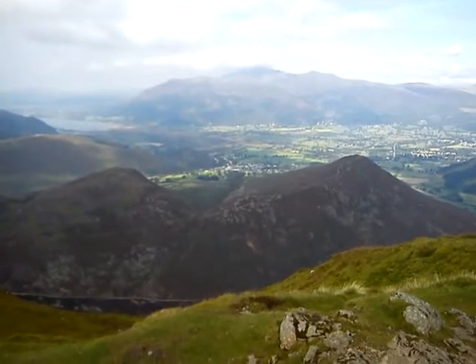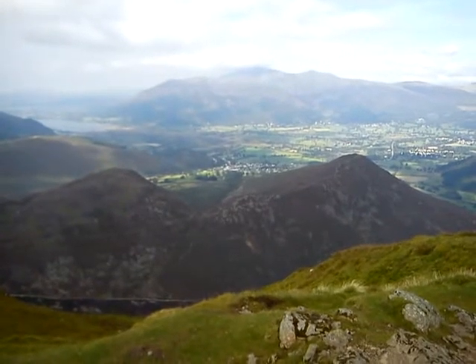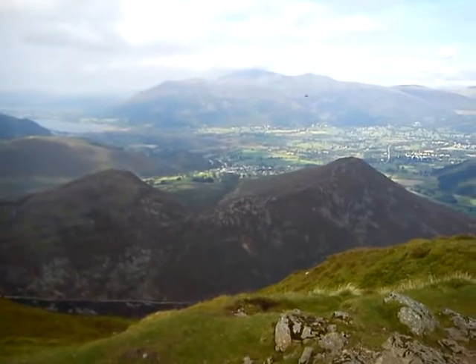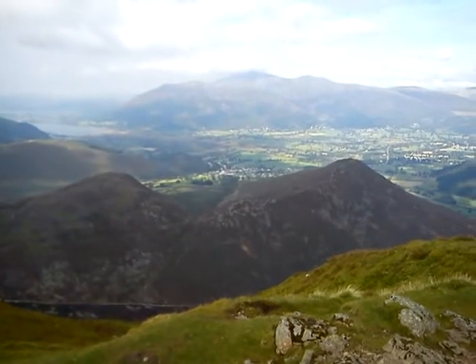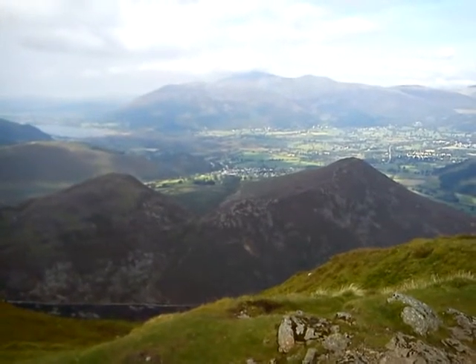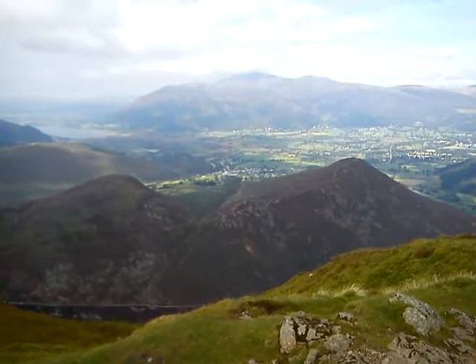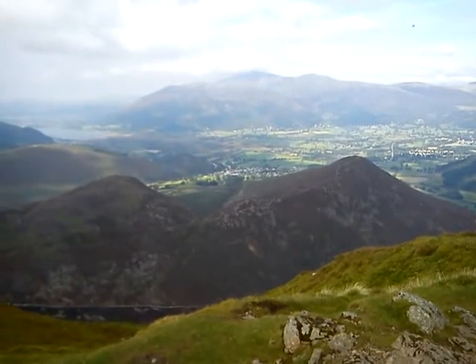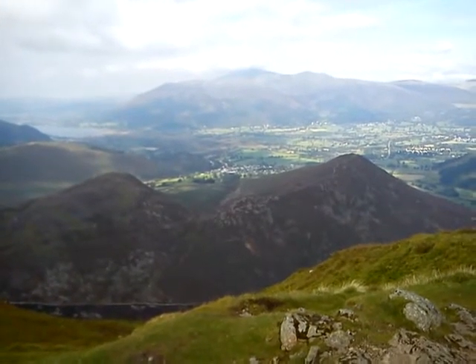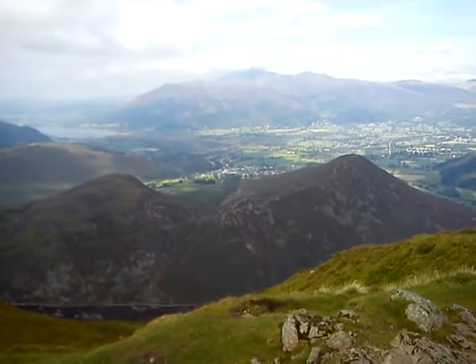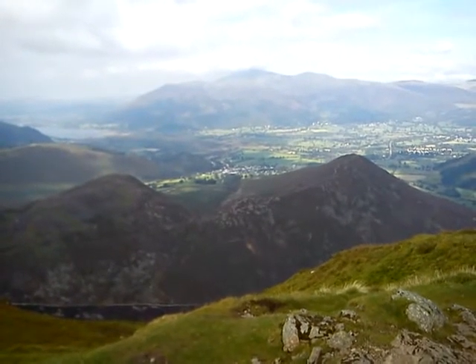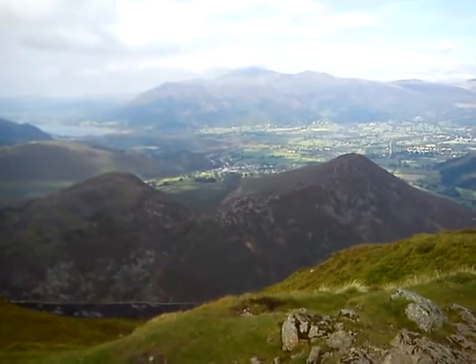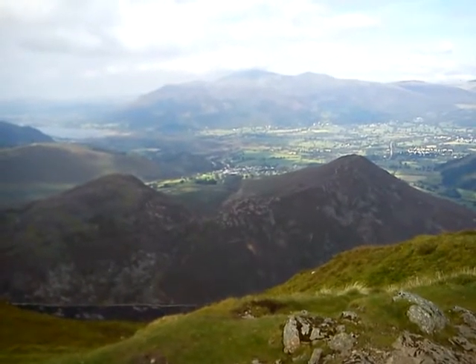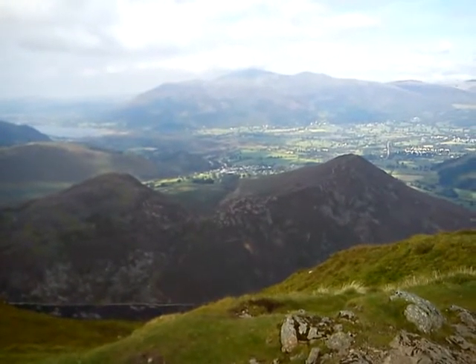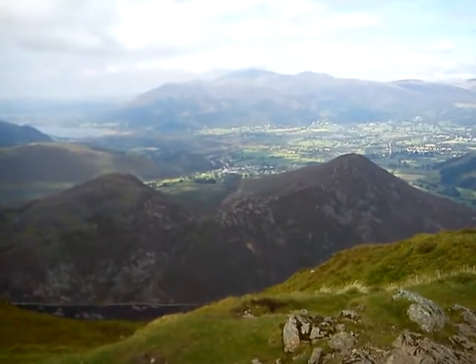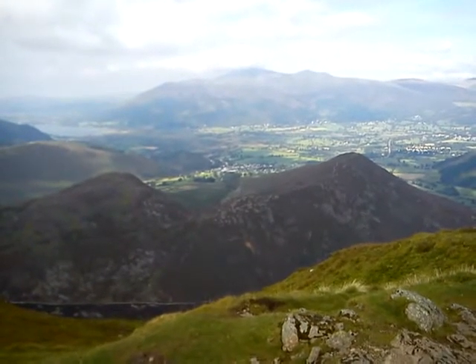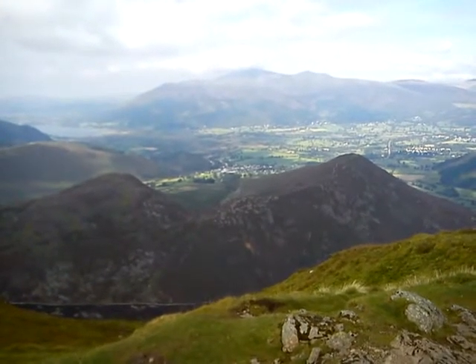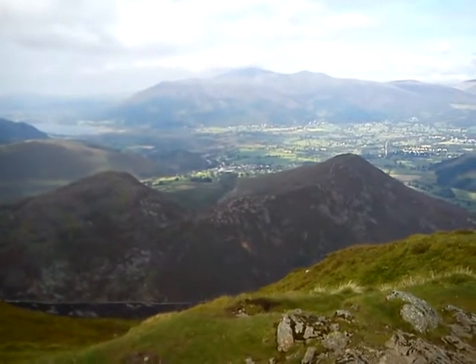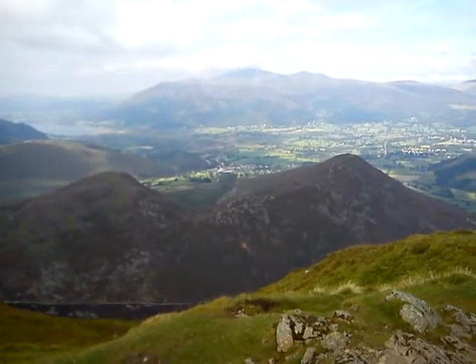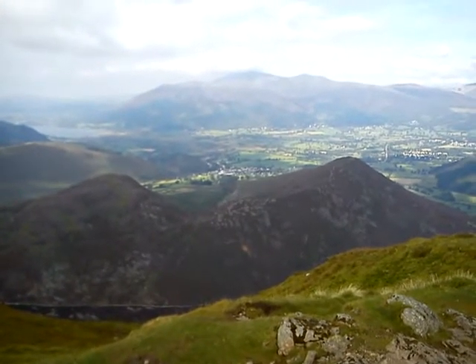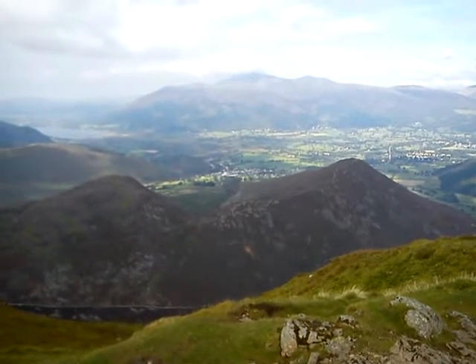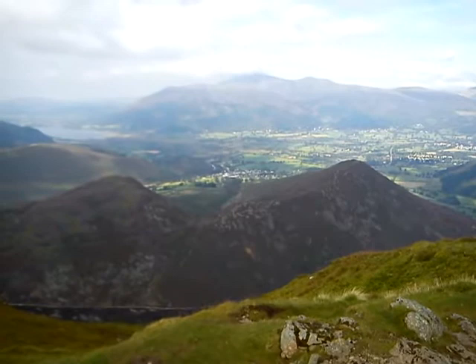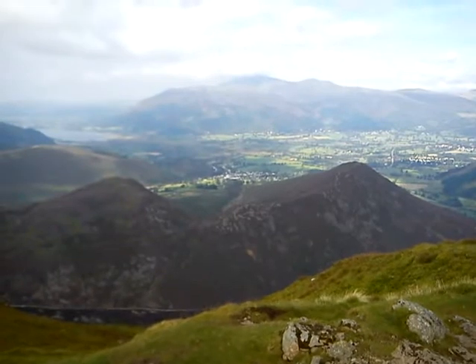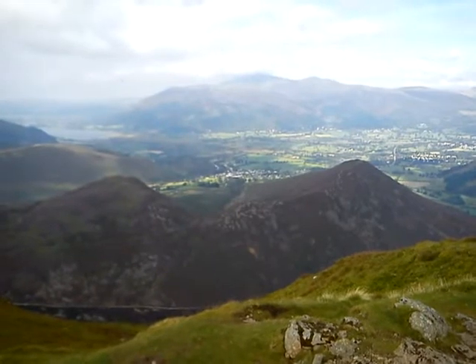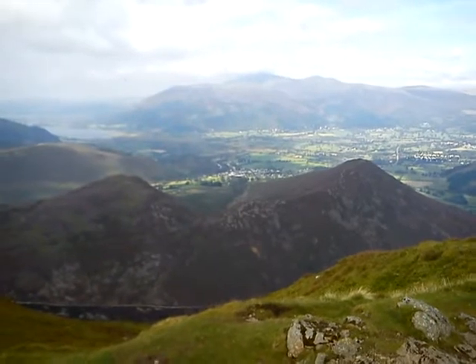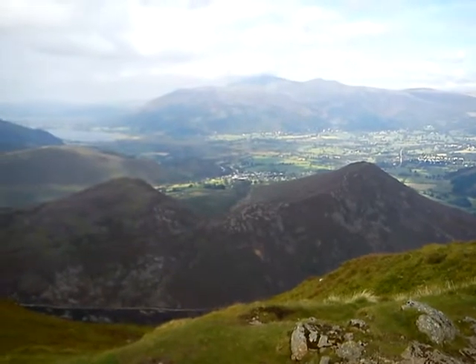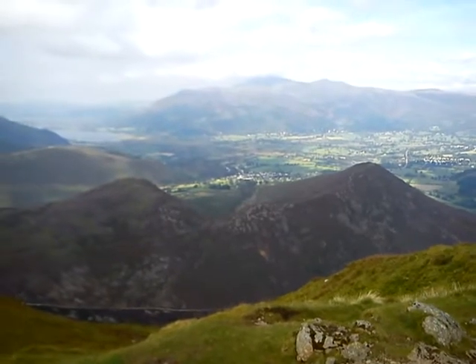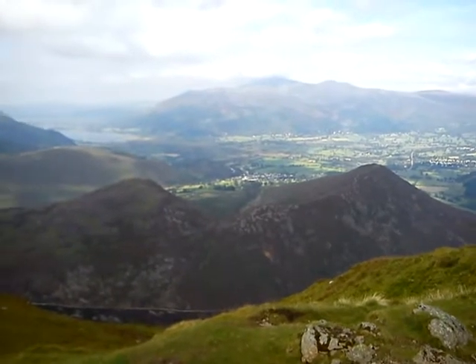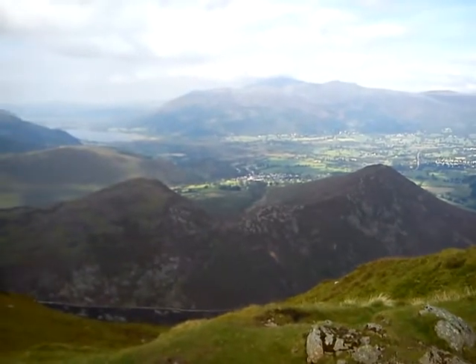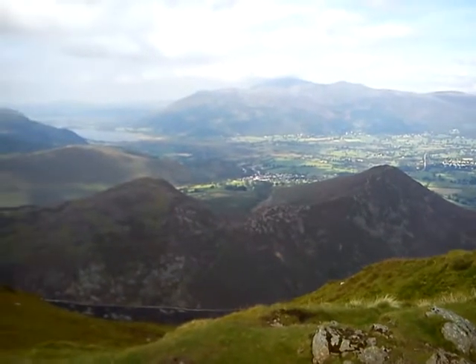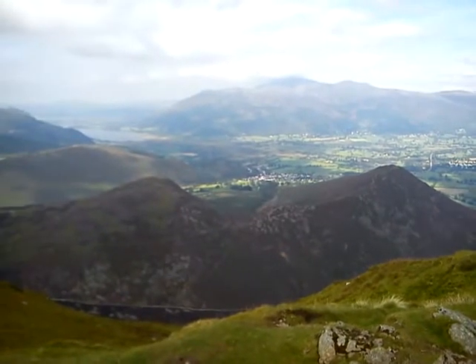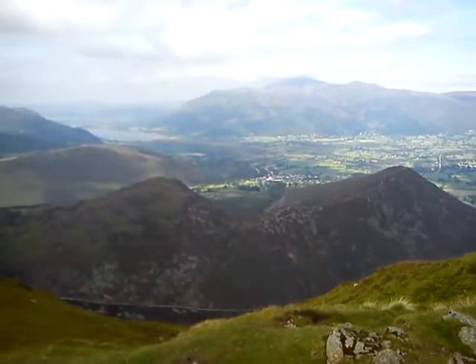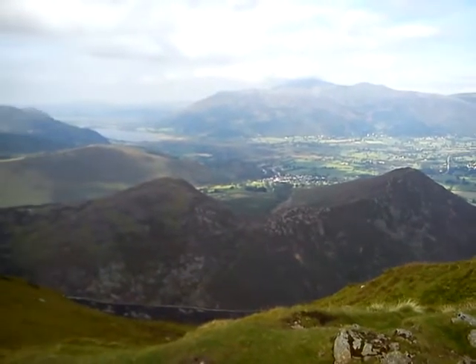That's the town of Braithwaite, with Skidore looming in the background.